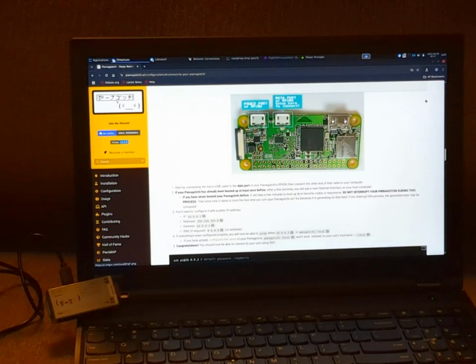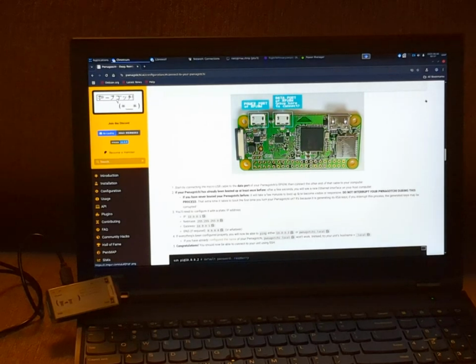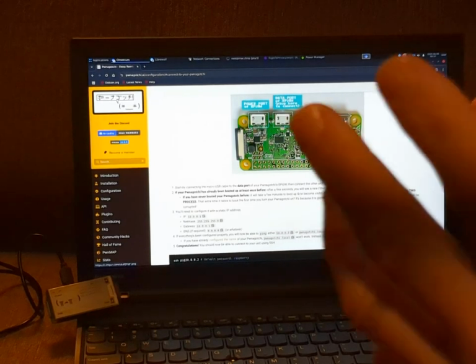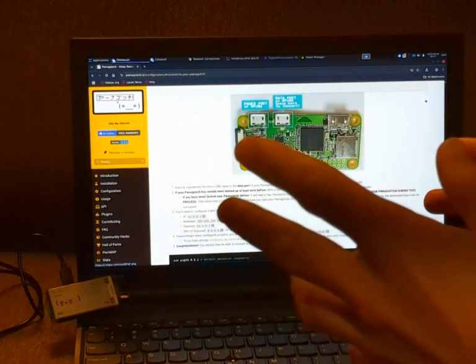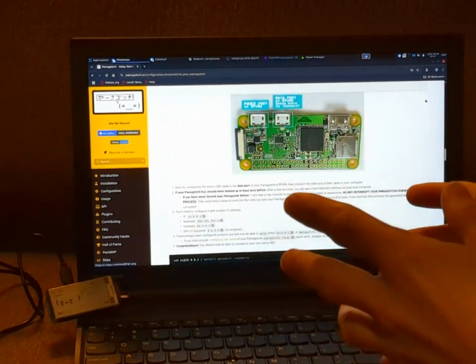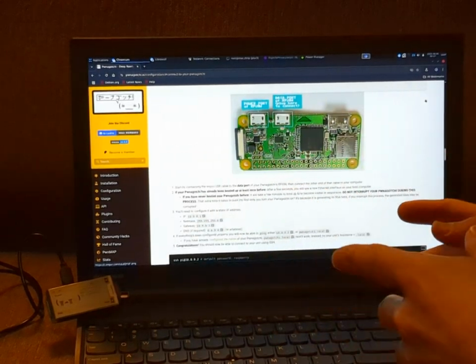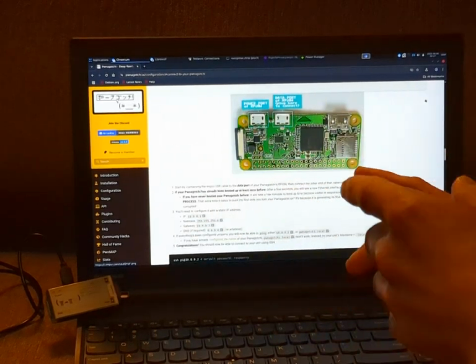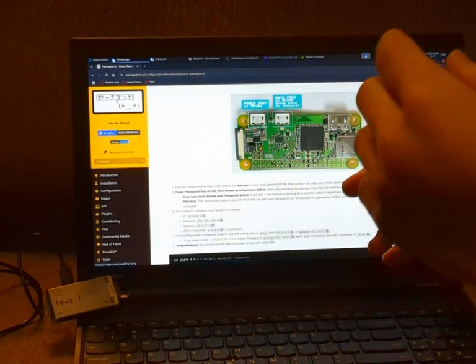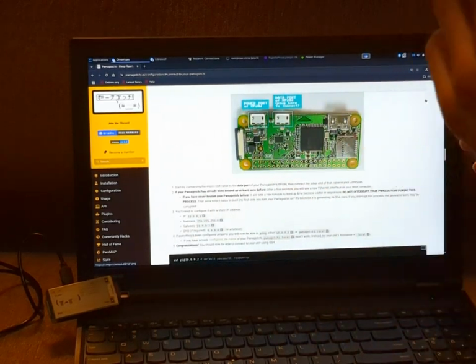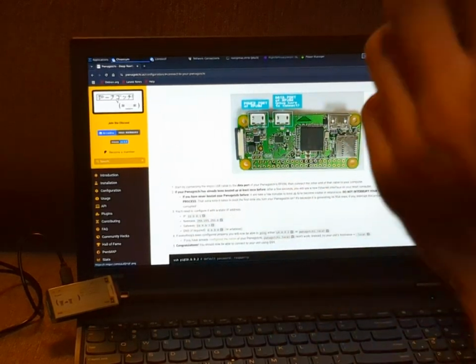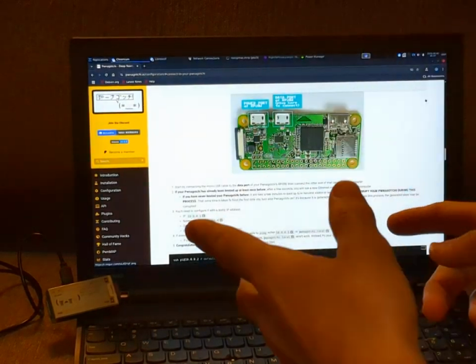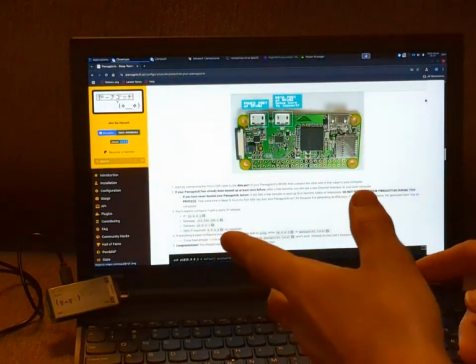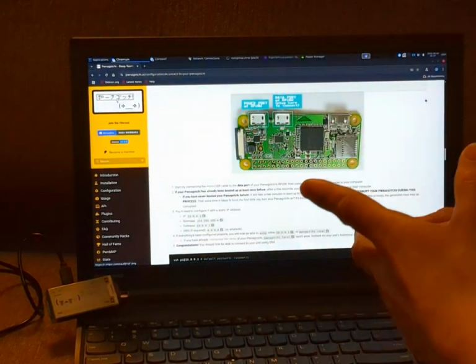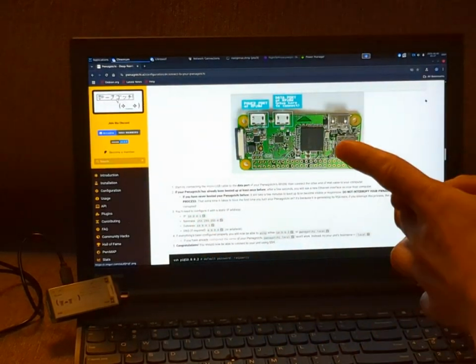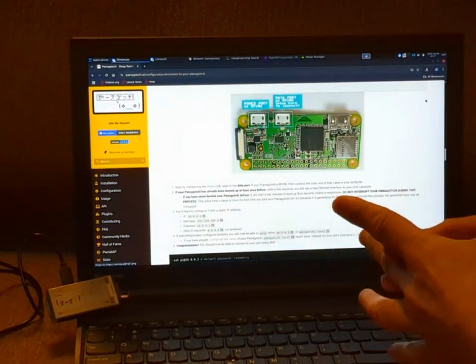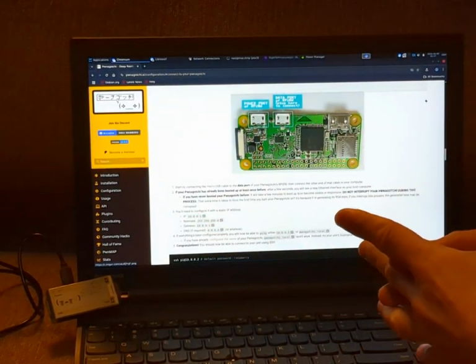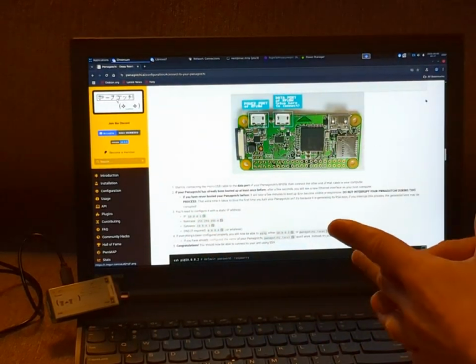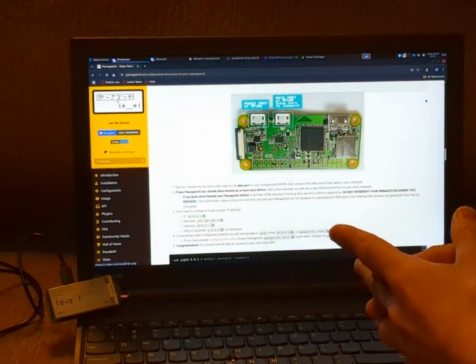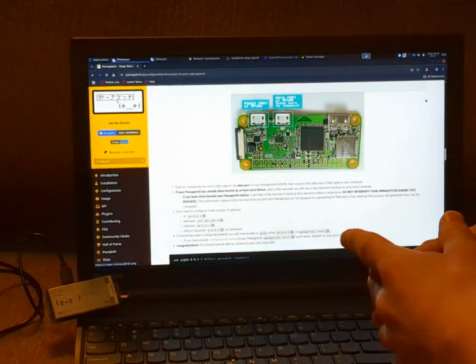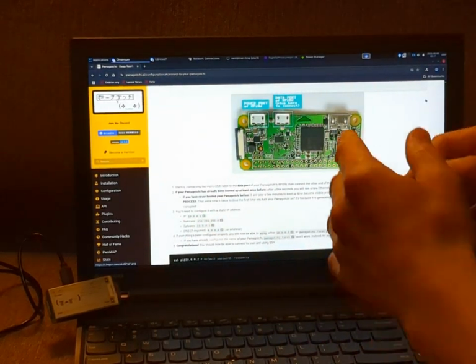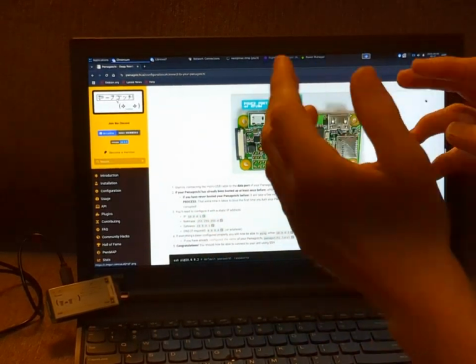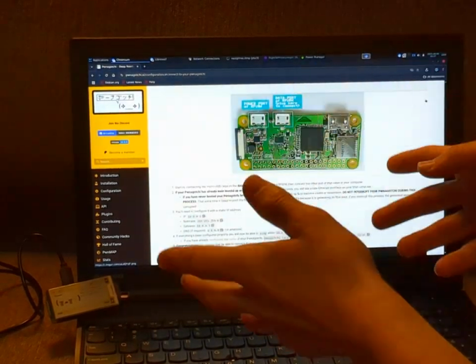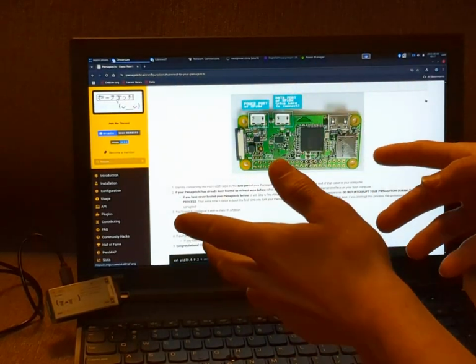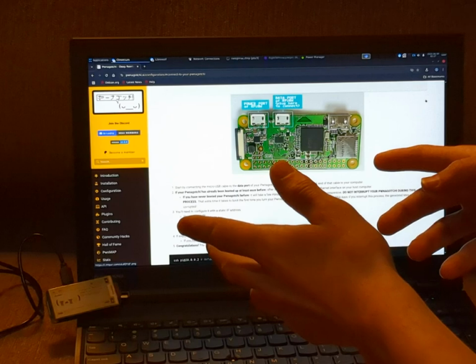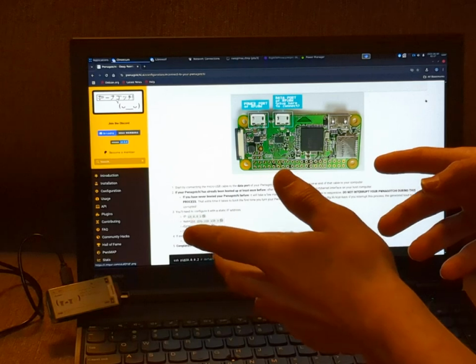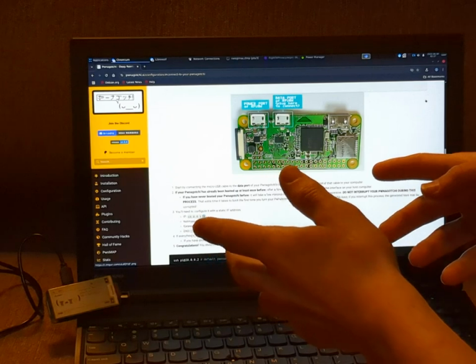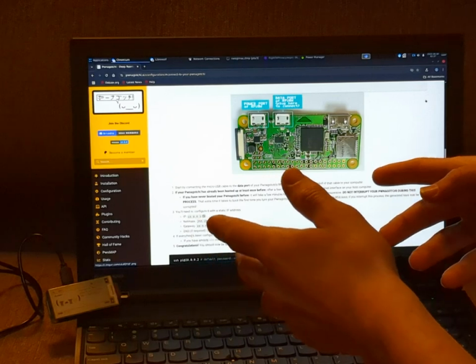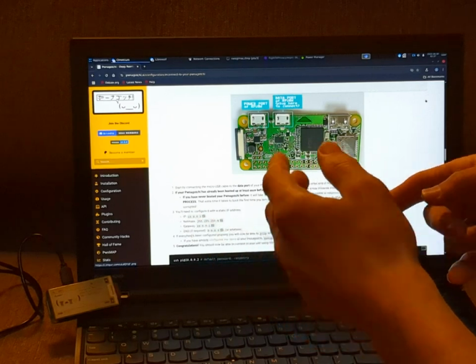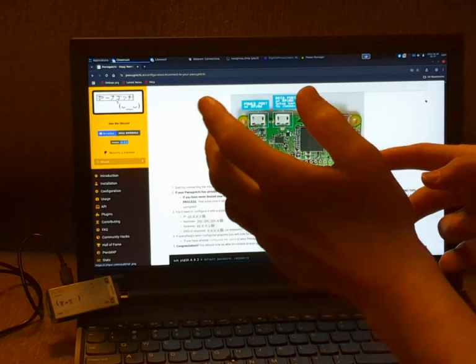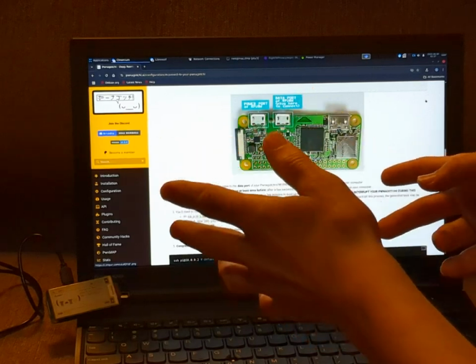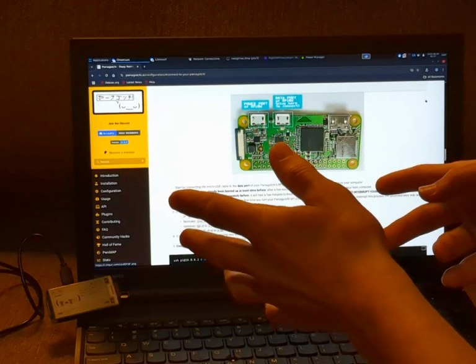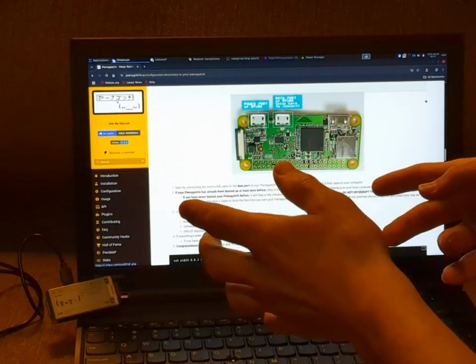What's up guys? Welcome to part two of my resetting up Pwnagotchi.